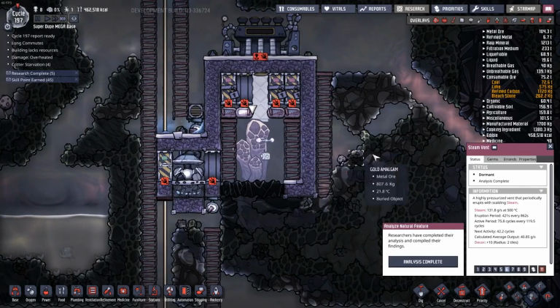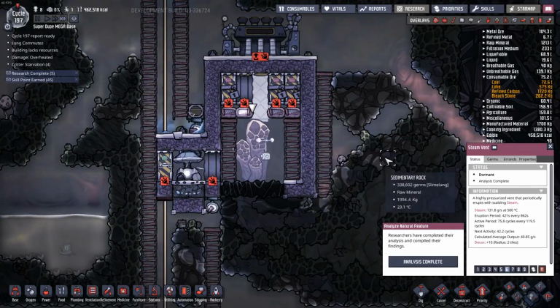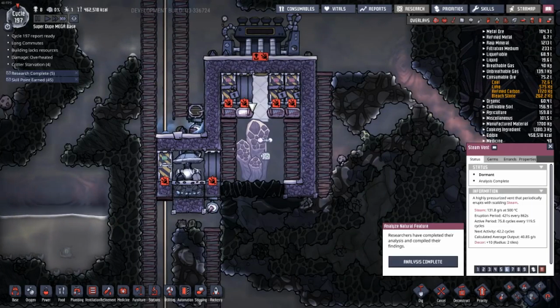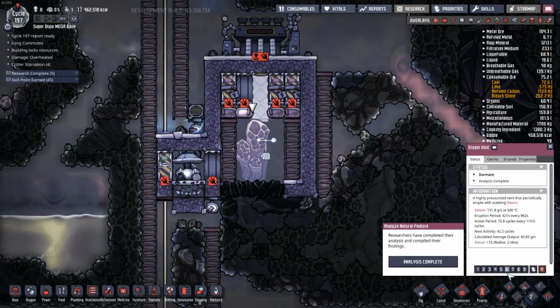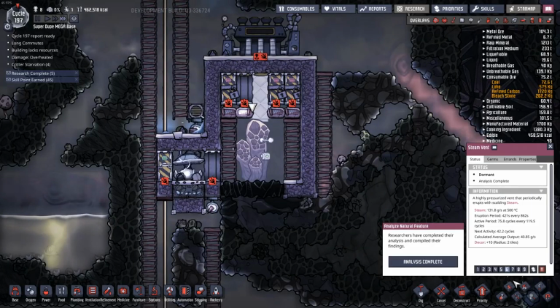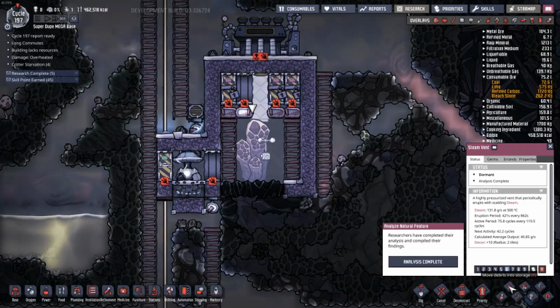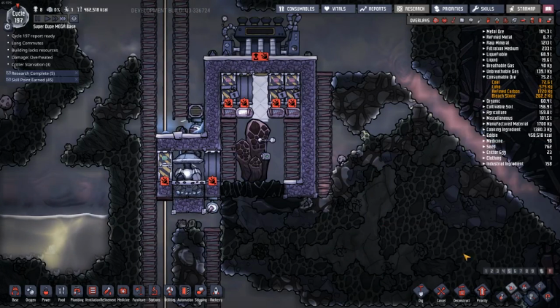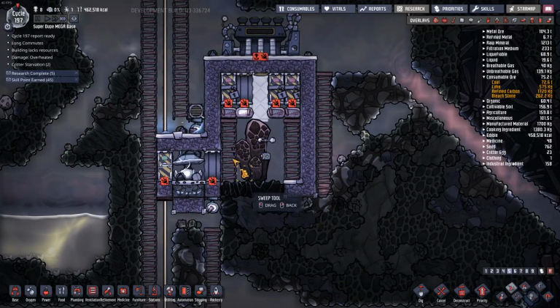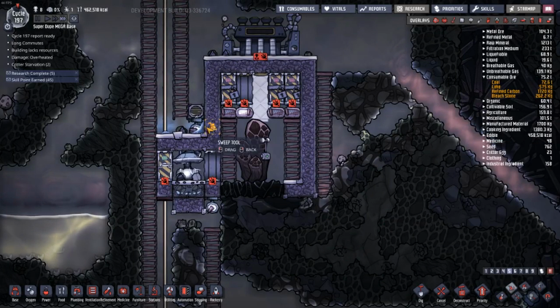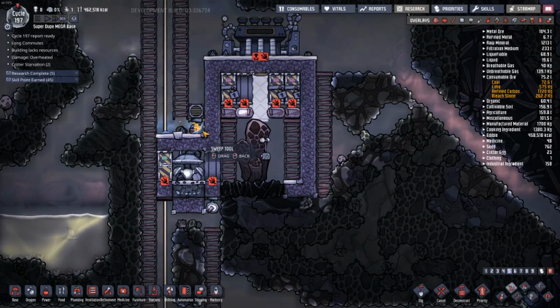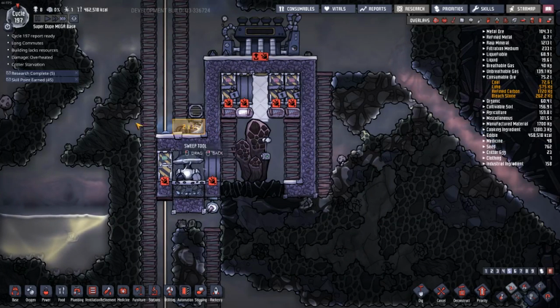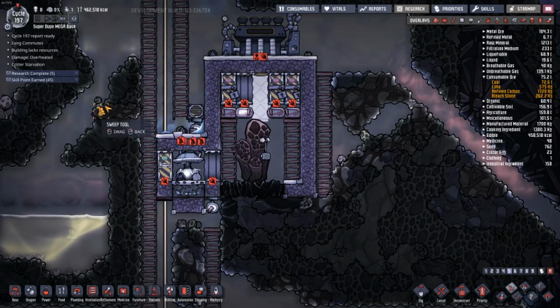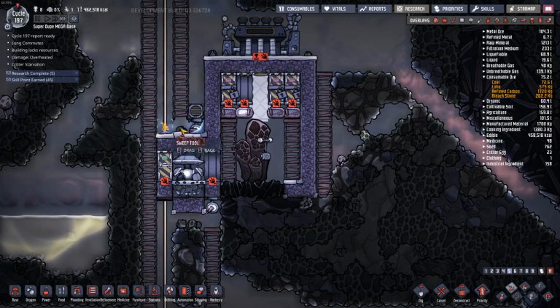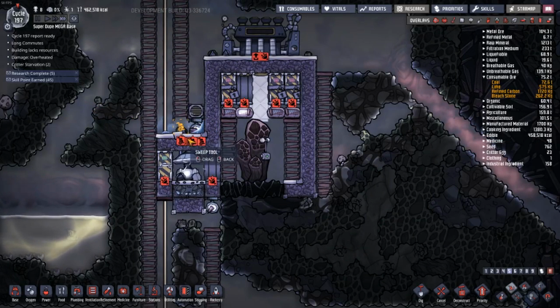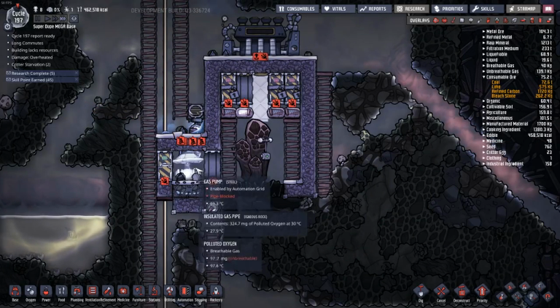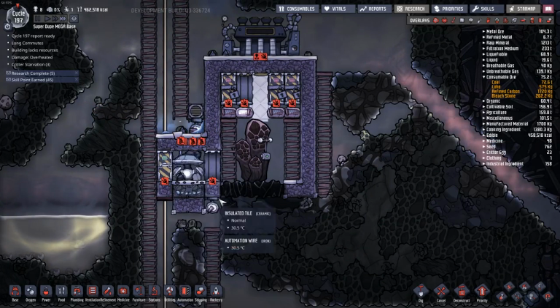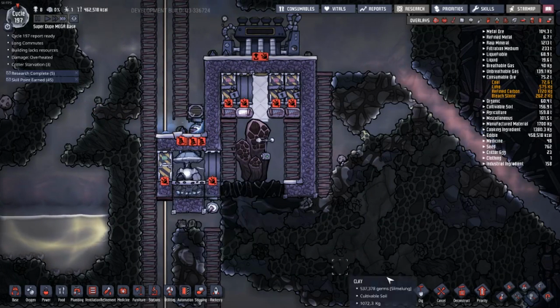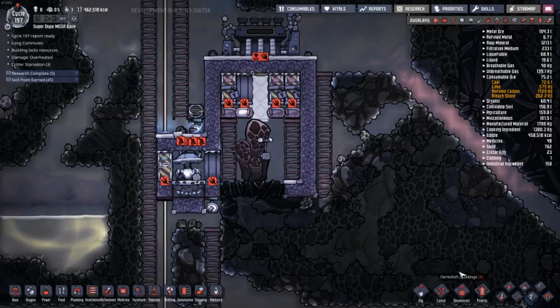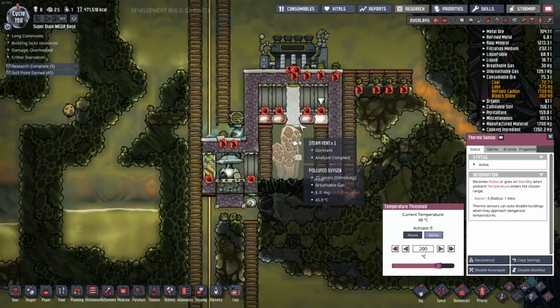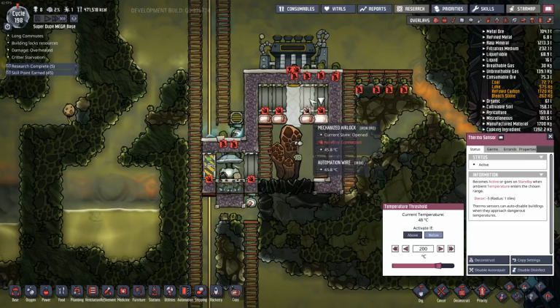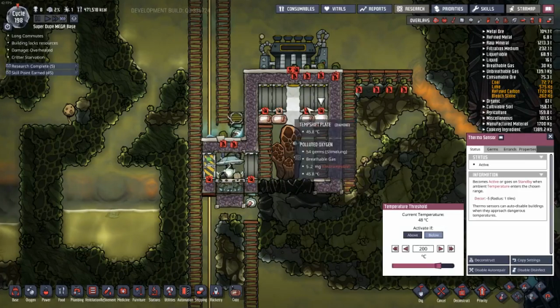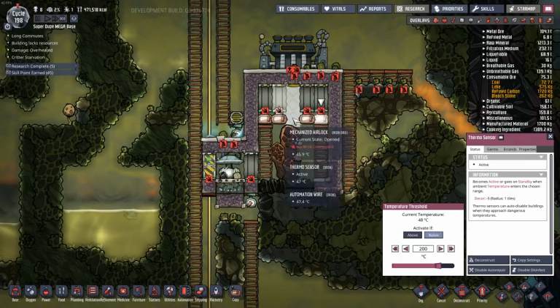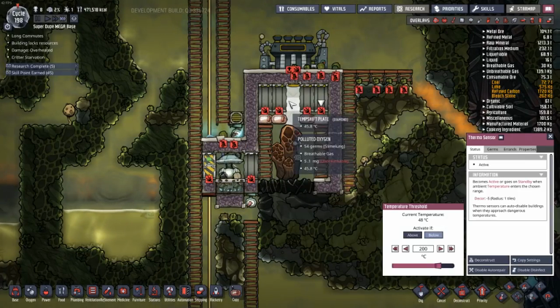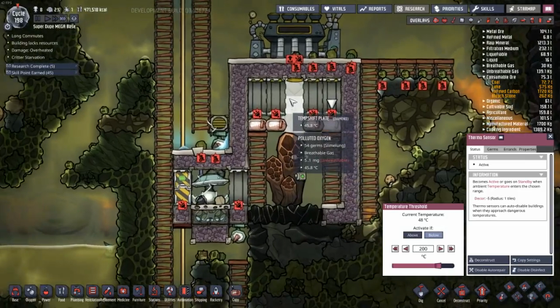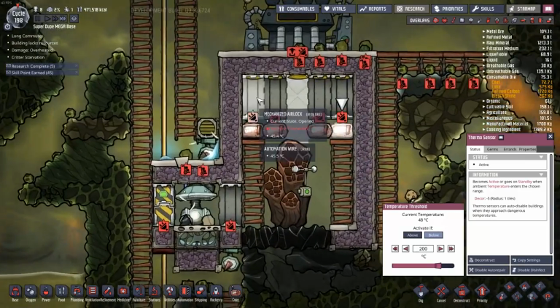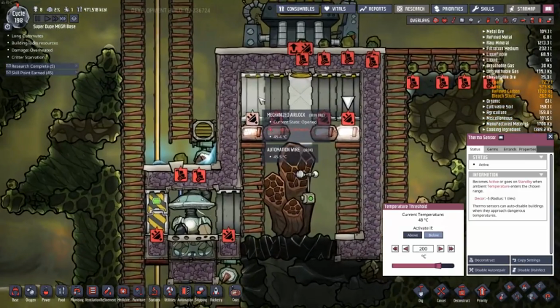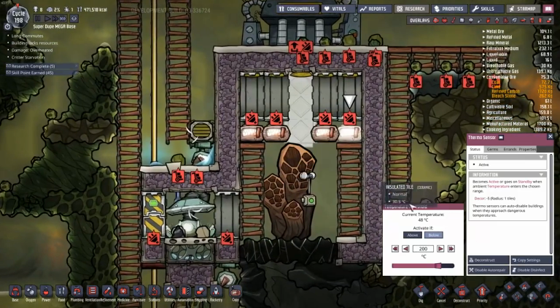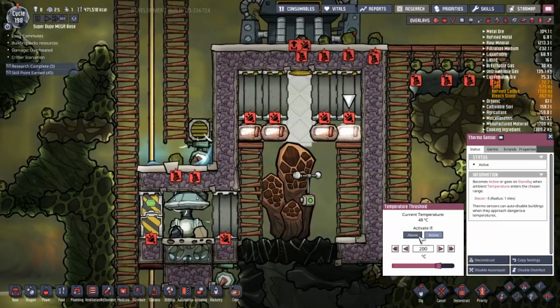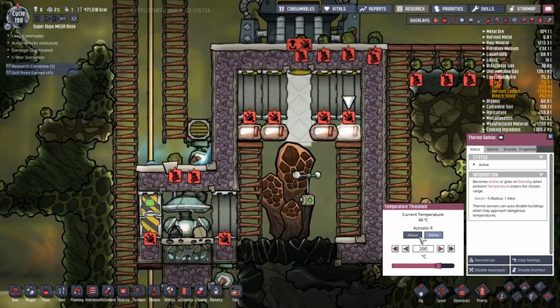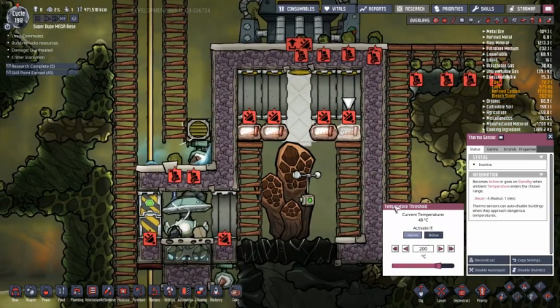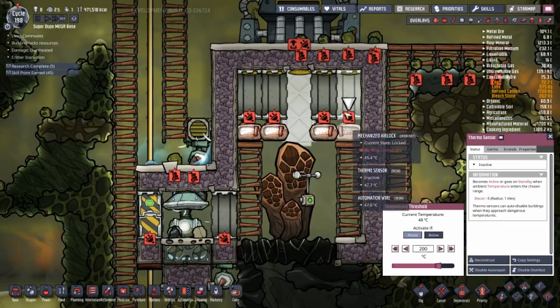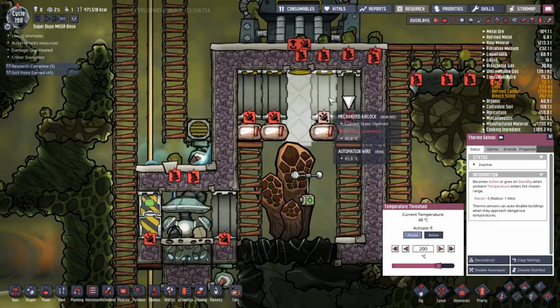Thanks, Oxygen Not Included. Today's video is going to be absolutely pointless. I'm going to play around with these doors just a little bit to see if I can do something with them.